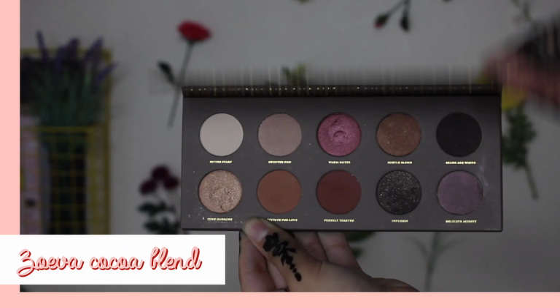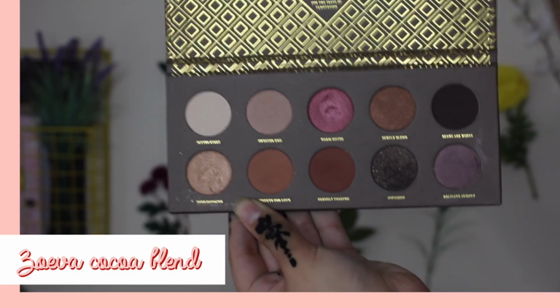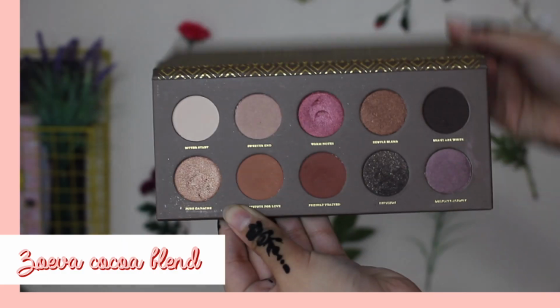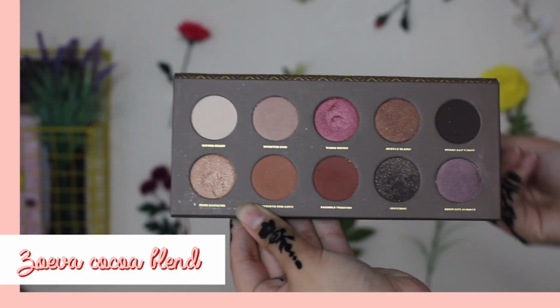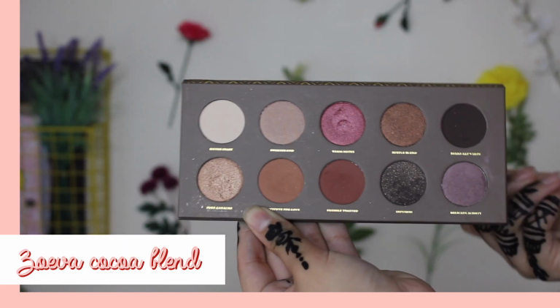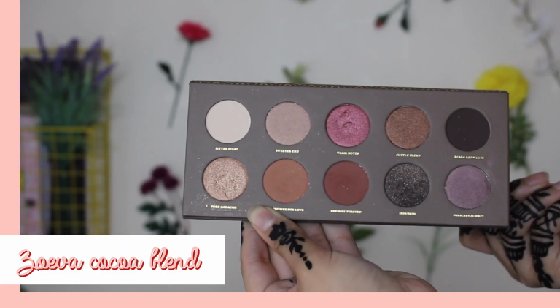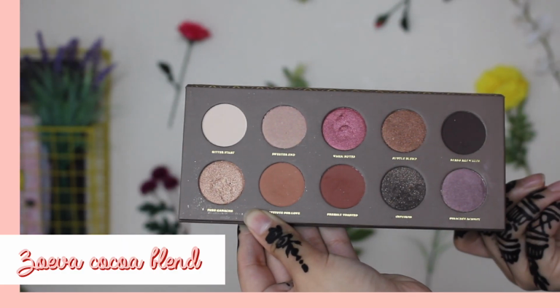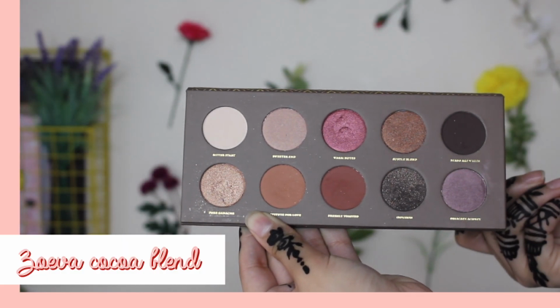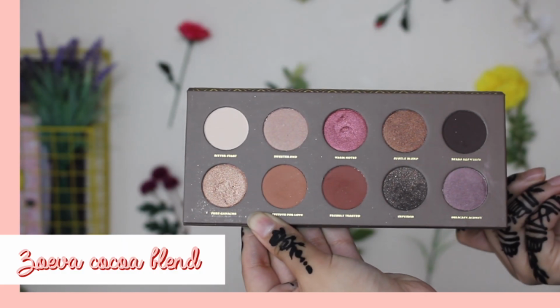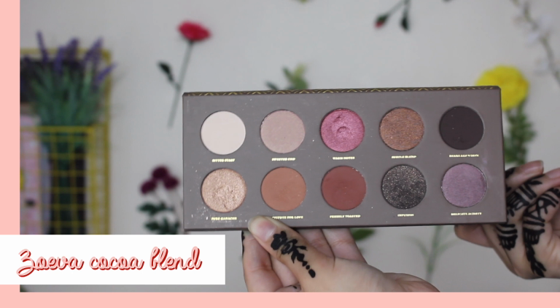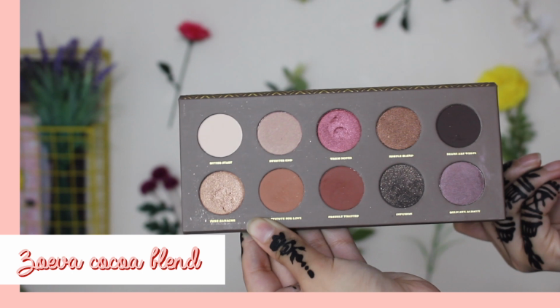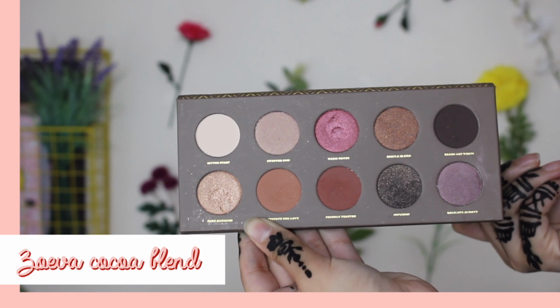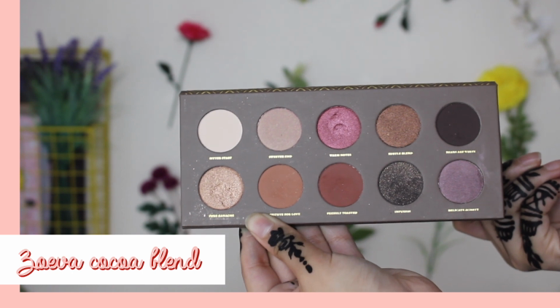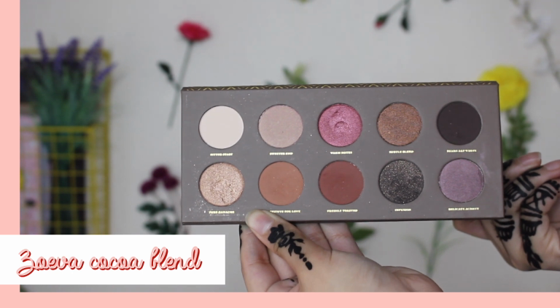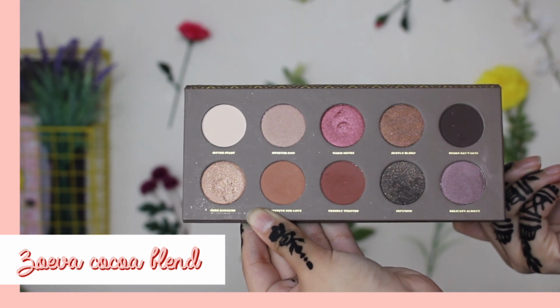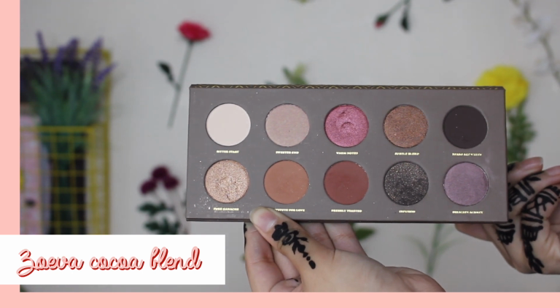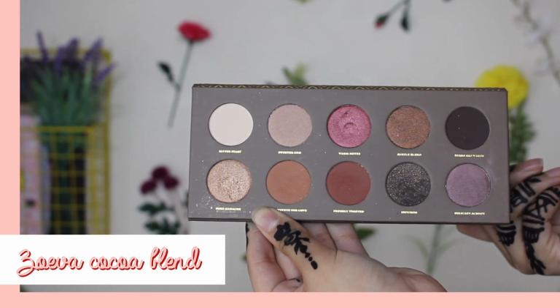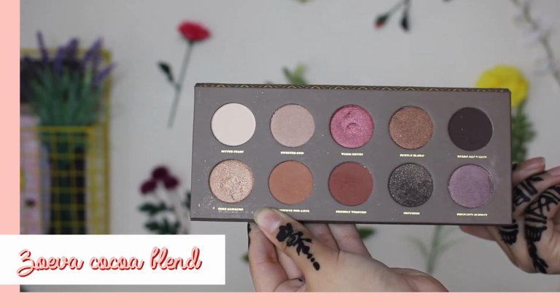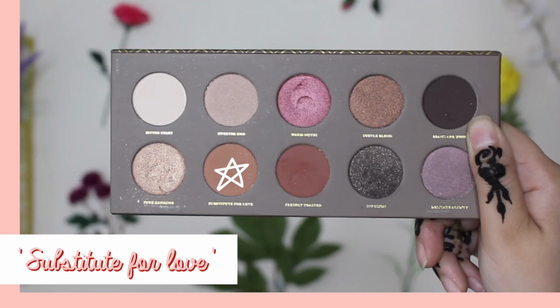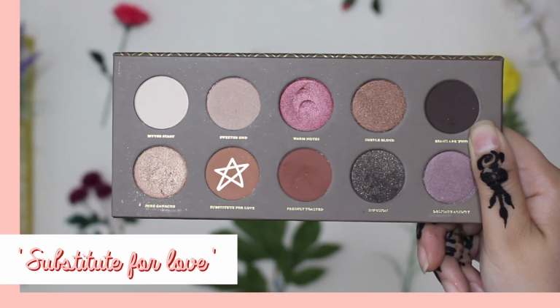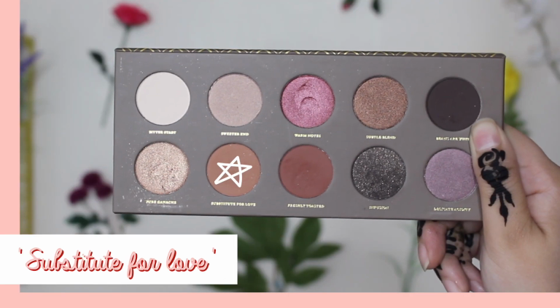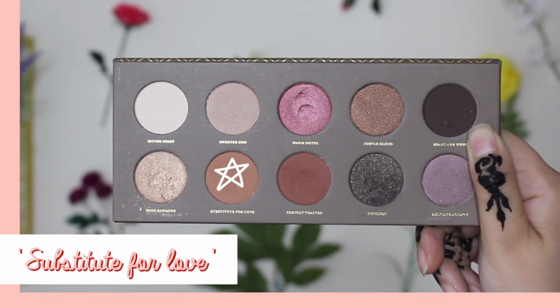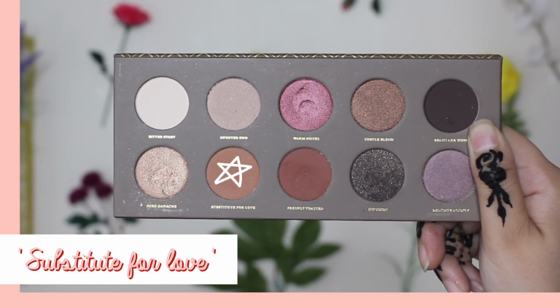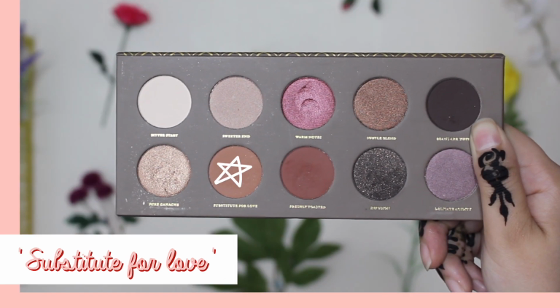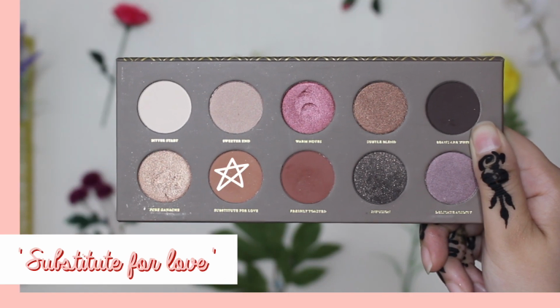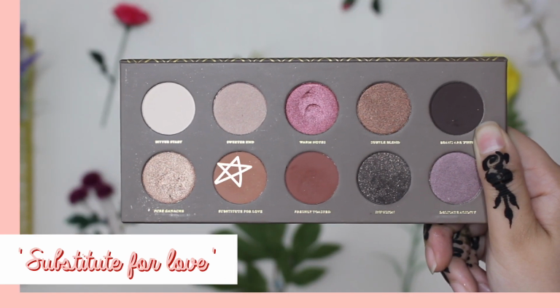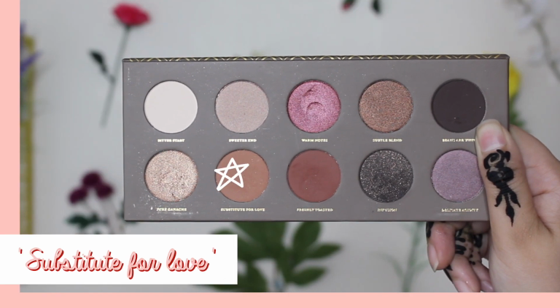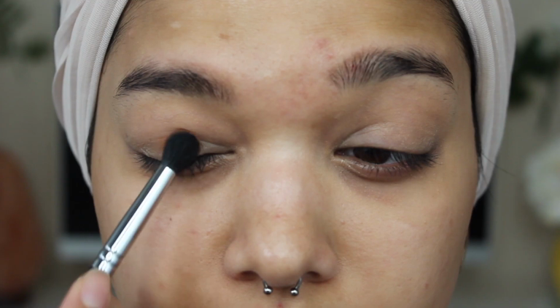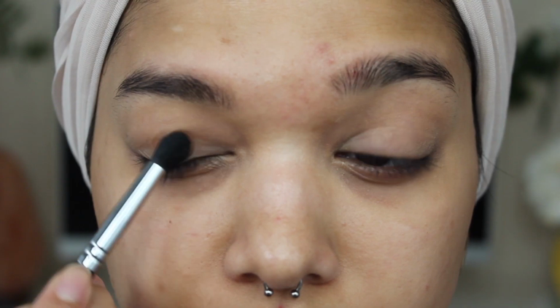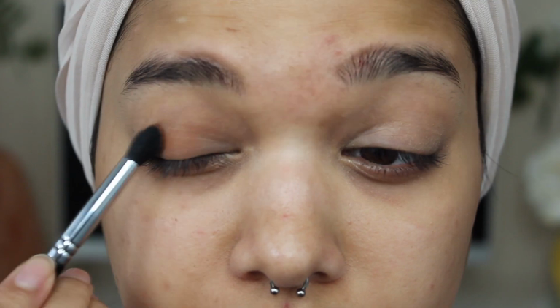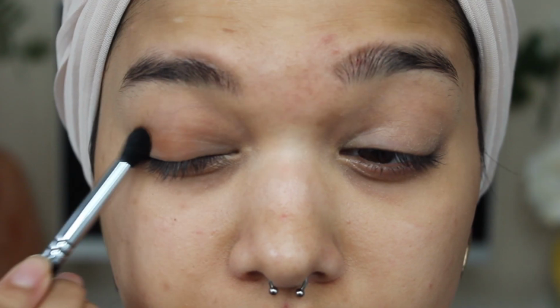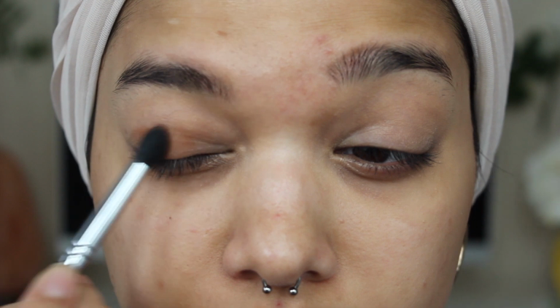Next up, it's time to move on to eyeshadow. For my eyeshadow I'll be using the Zoeva Cocoa Blend palette and I'm going to grab the shade Substitute for Love and blend it all over my eyelid.